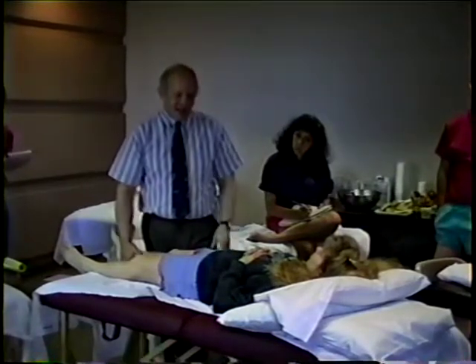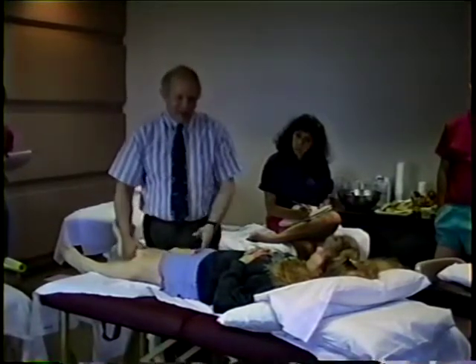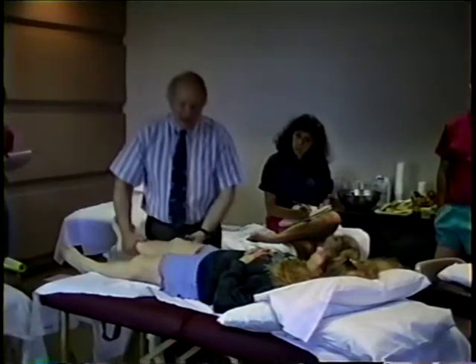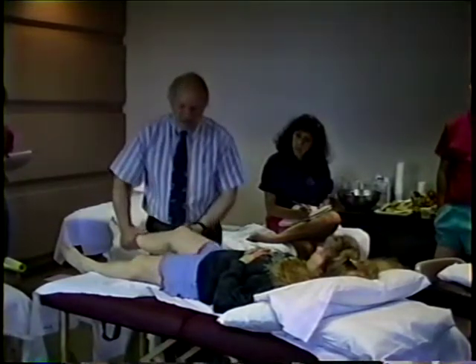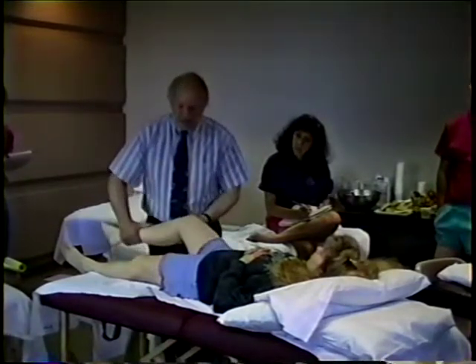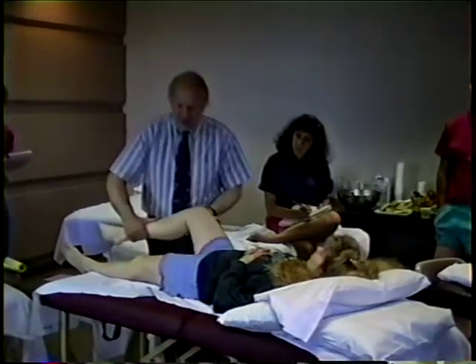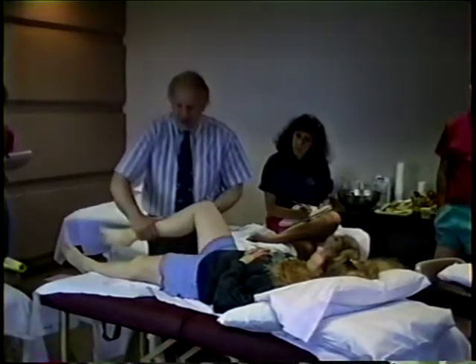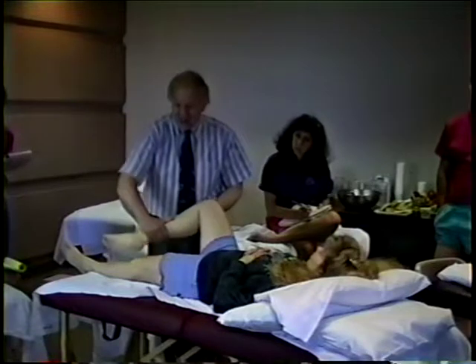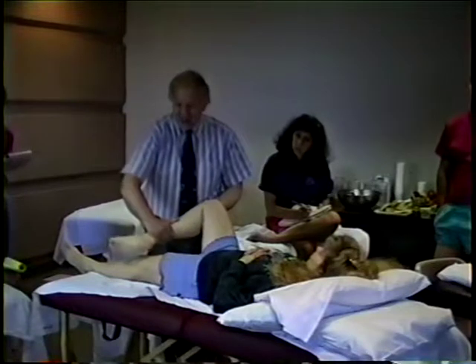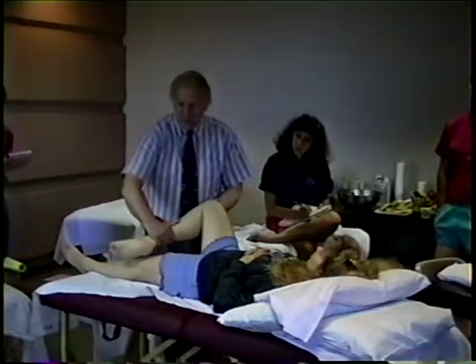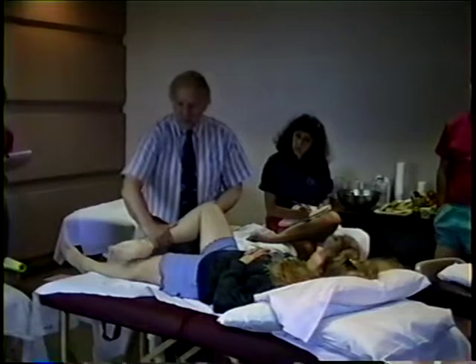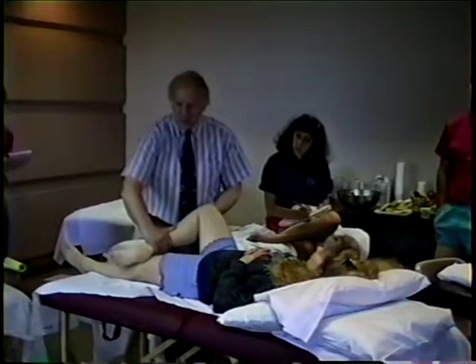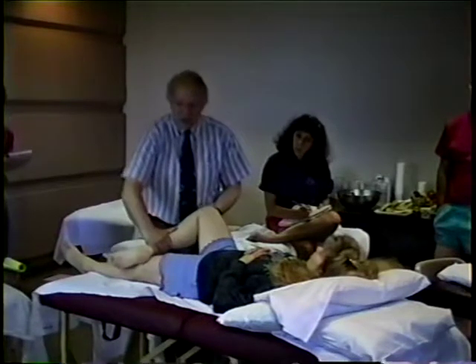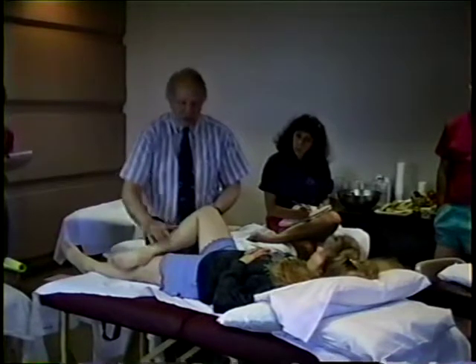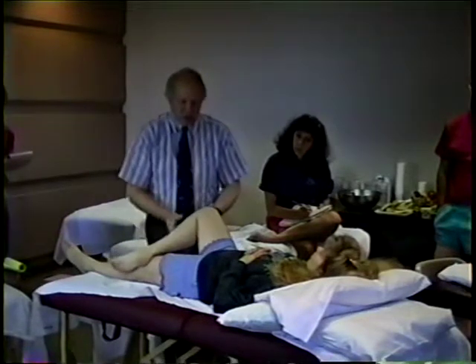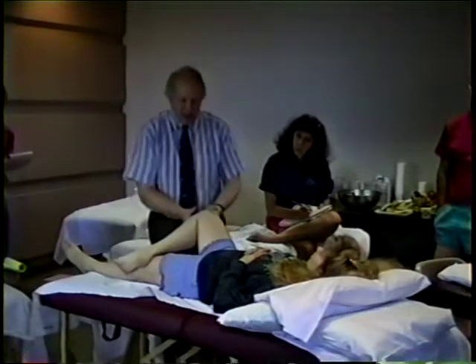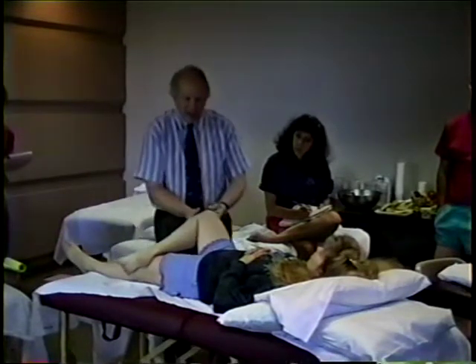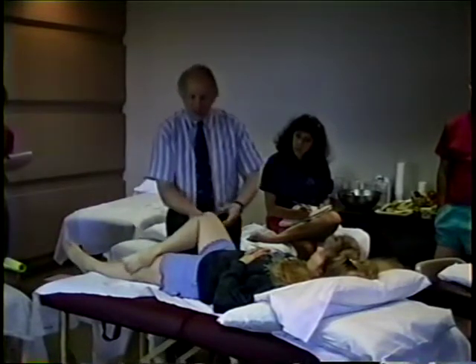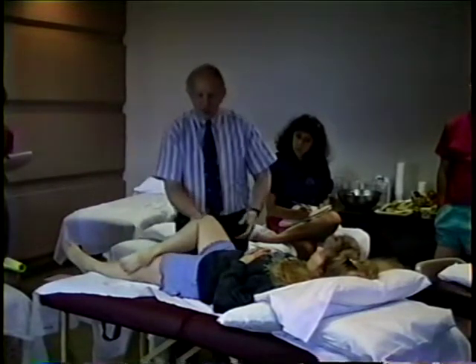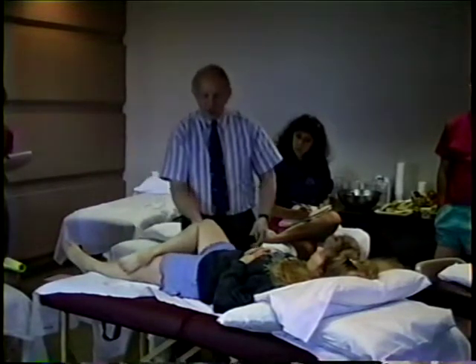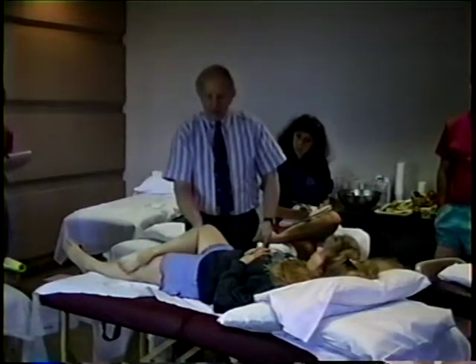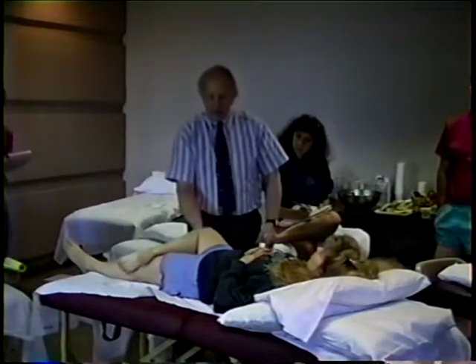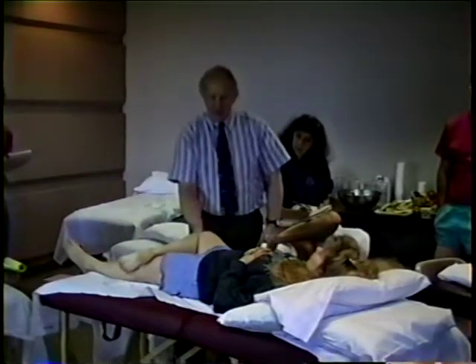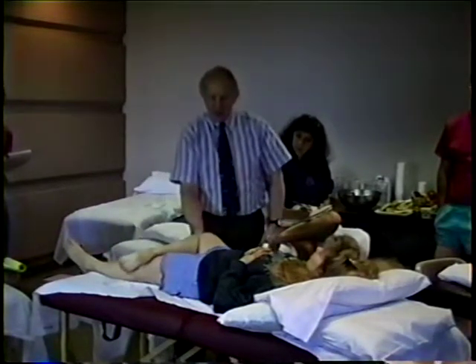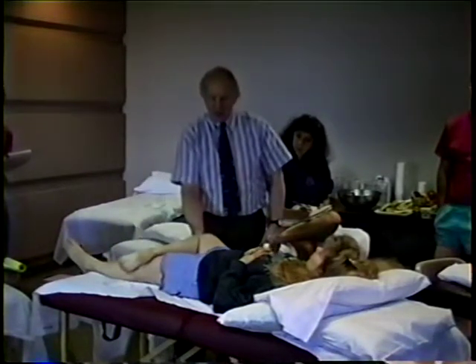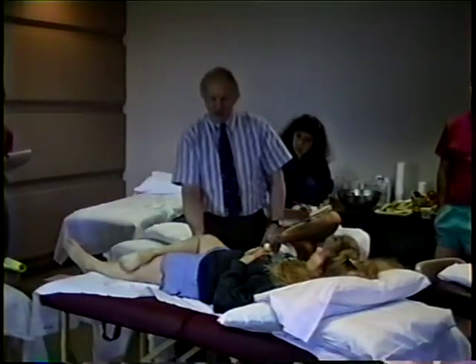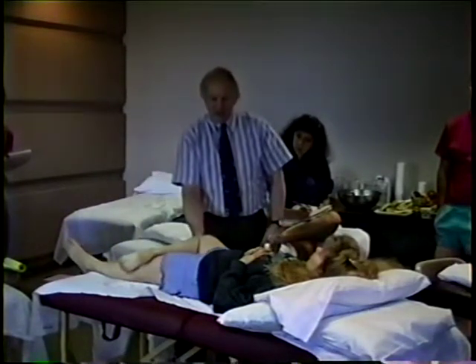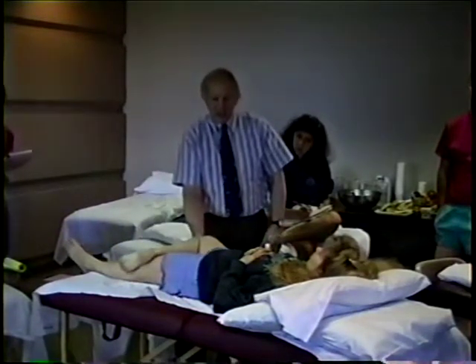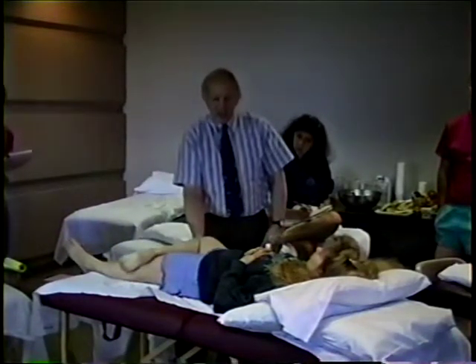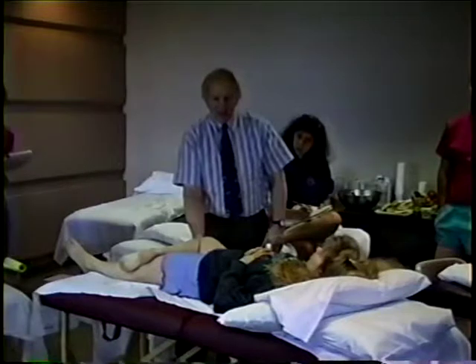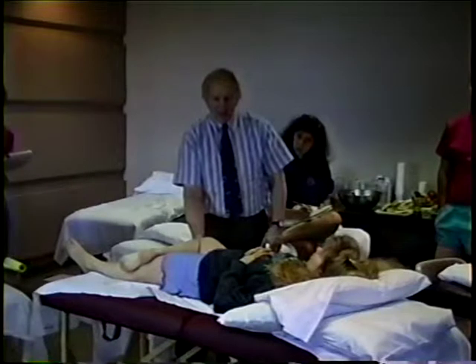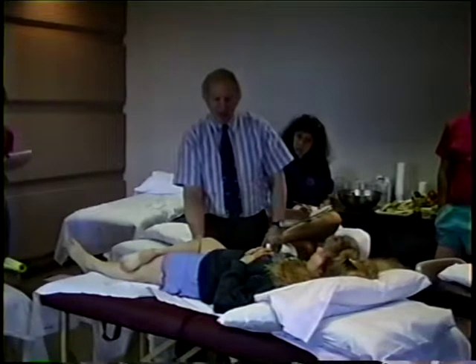Maitland looked at that from a different point of view and said that if you've got movement restriction in a joint and you start to mobilize the least painful, probably all the others will improve somewhat — the reverse of that, or looking at it from the other side. Now, as far as the FABER test is concerned, we come into a position there and produce the pain.